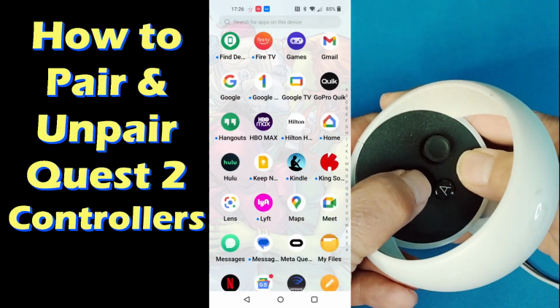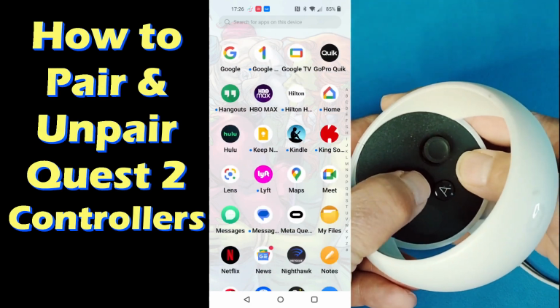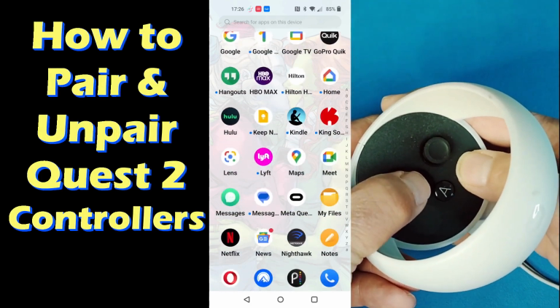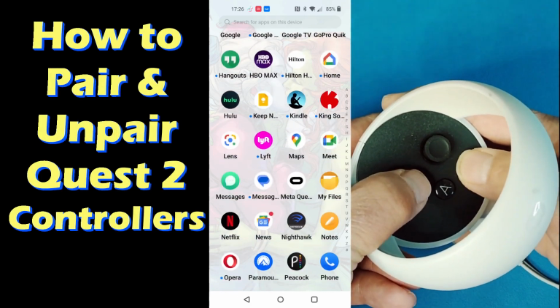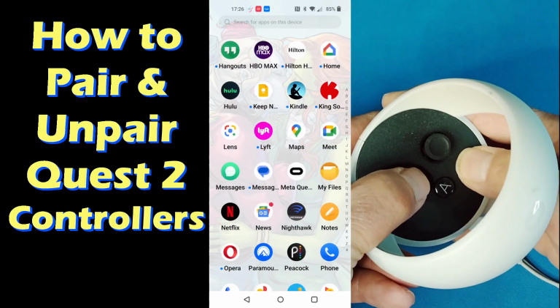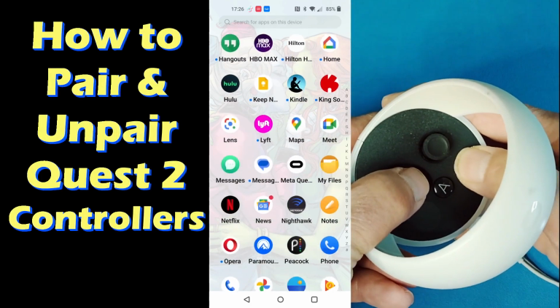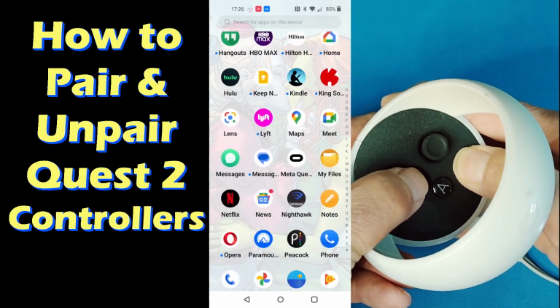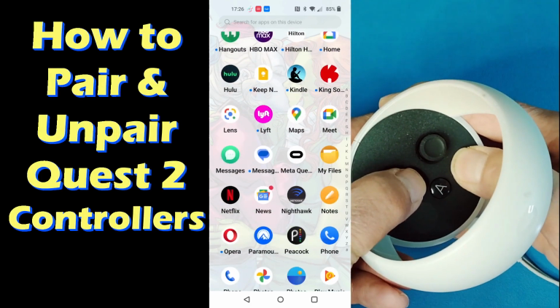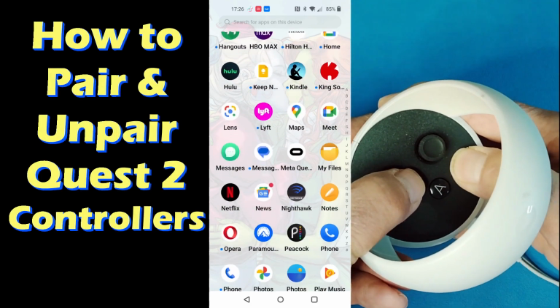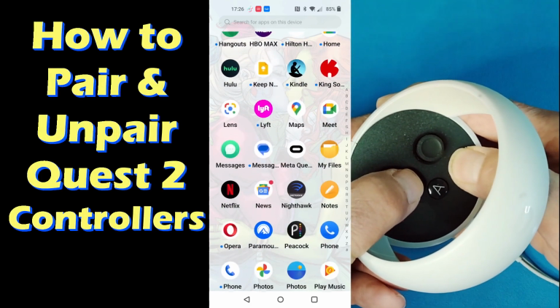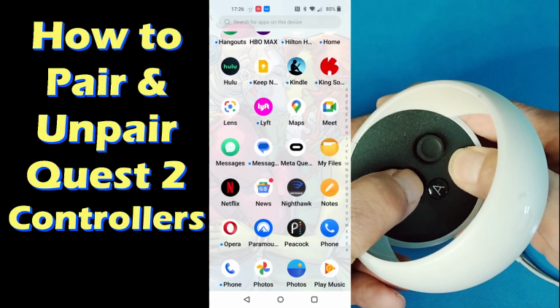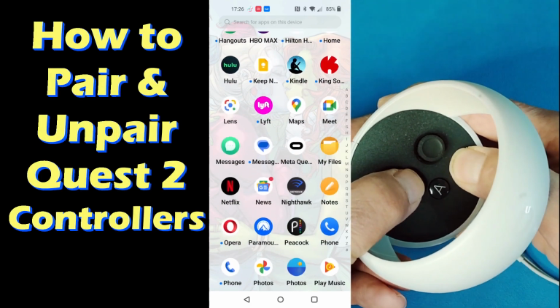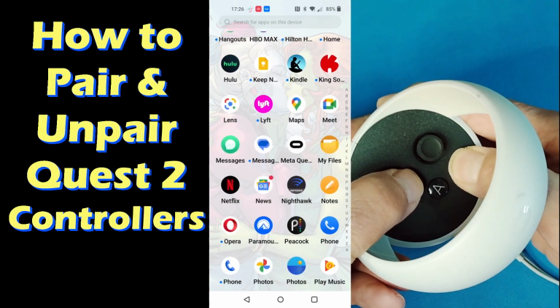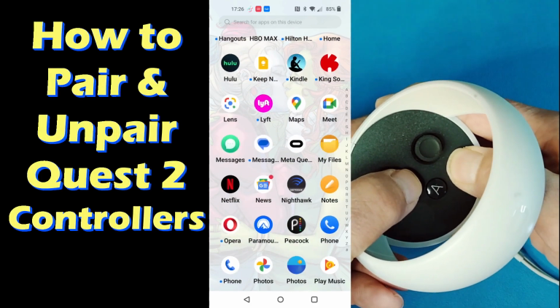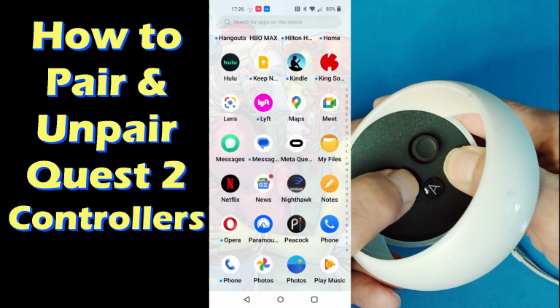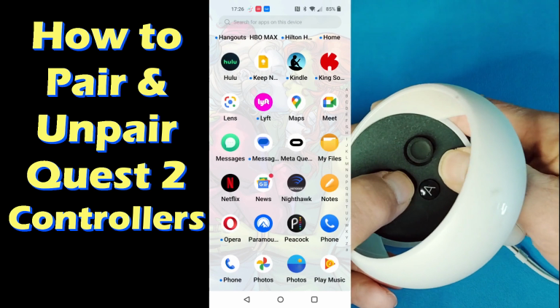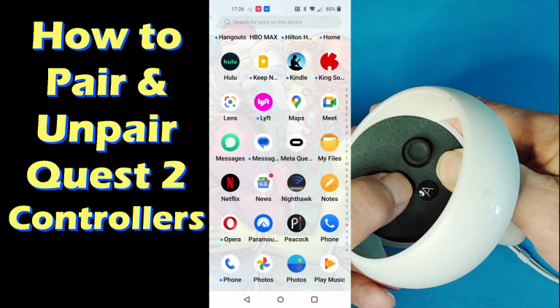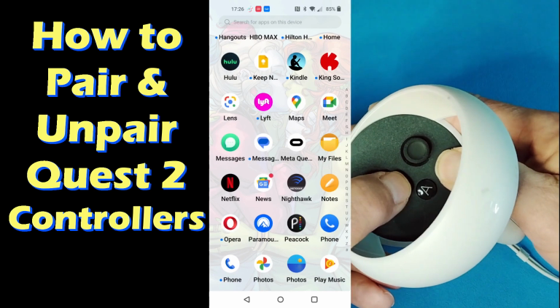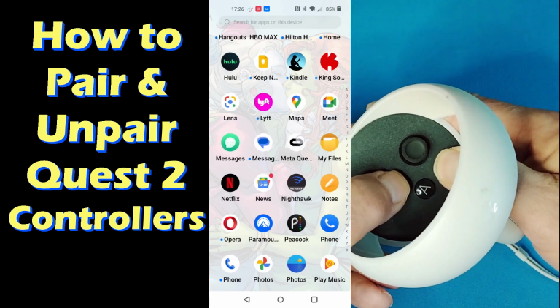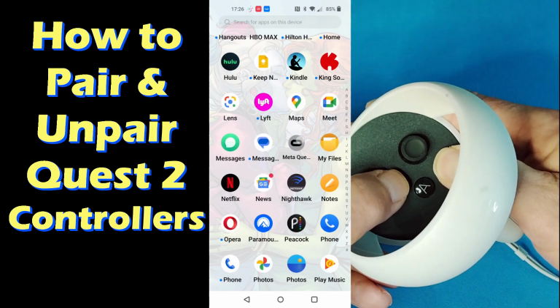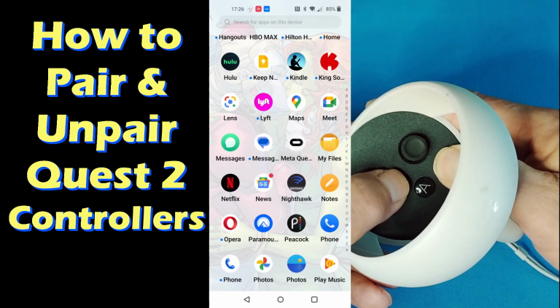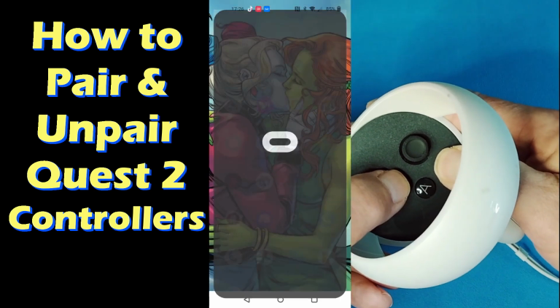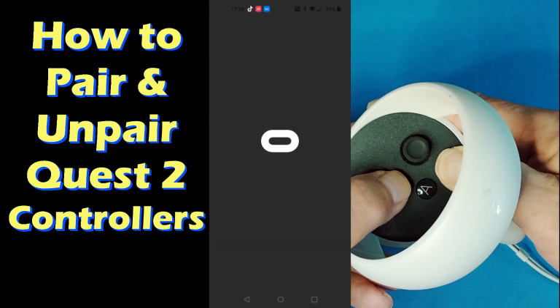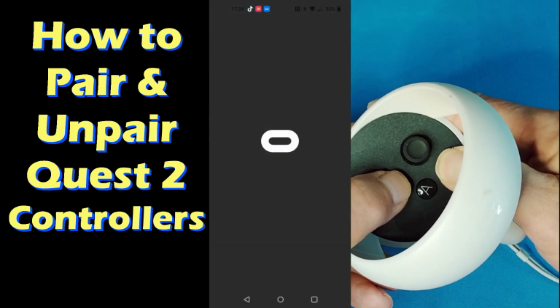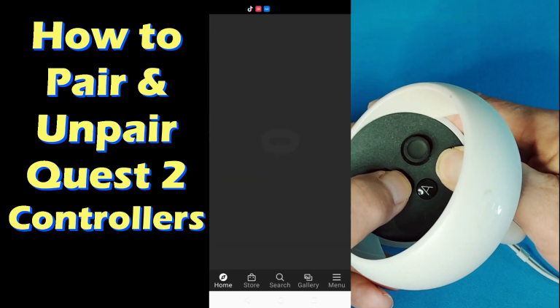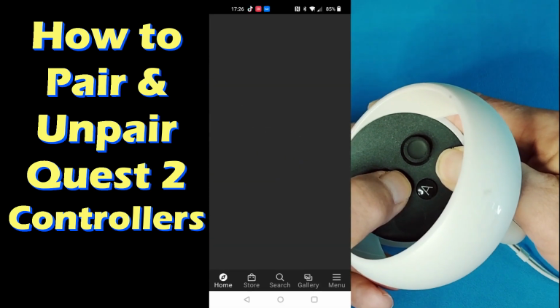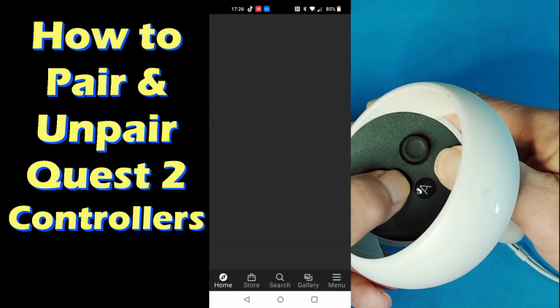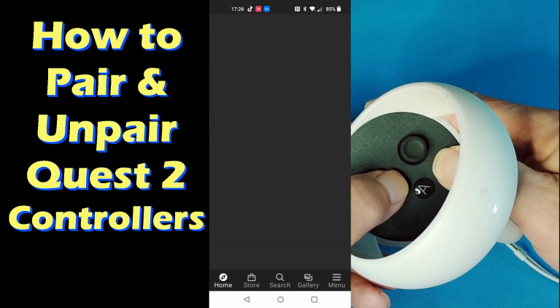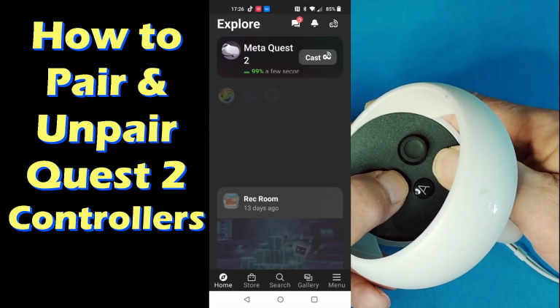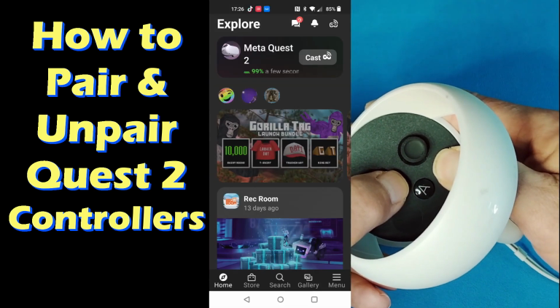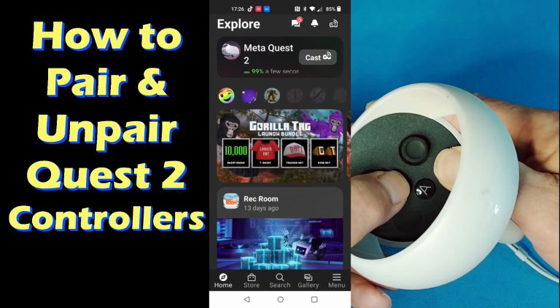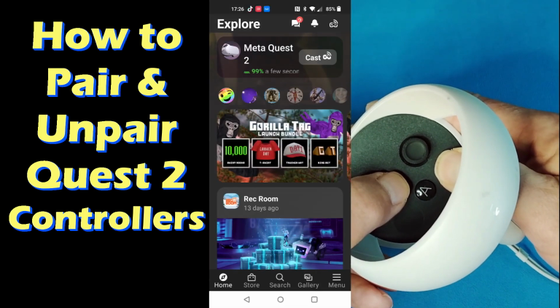Hello everybody, I'm Arainbow and this is how to unpair and pair your Quest controllers.